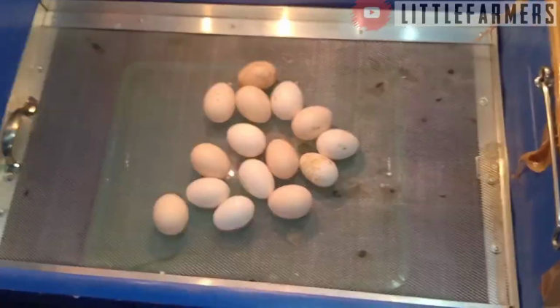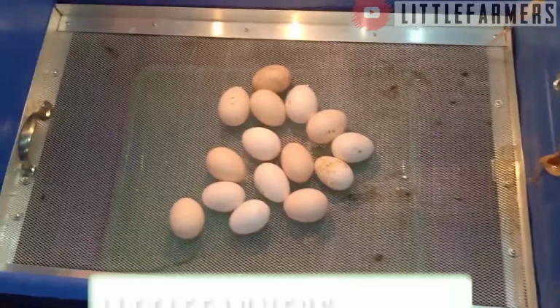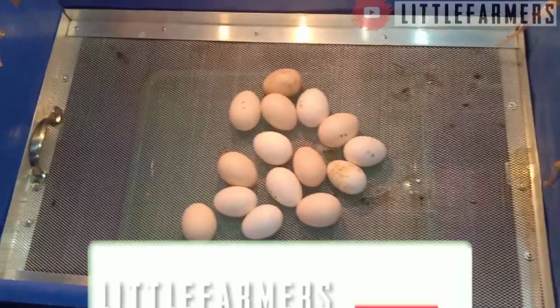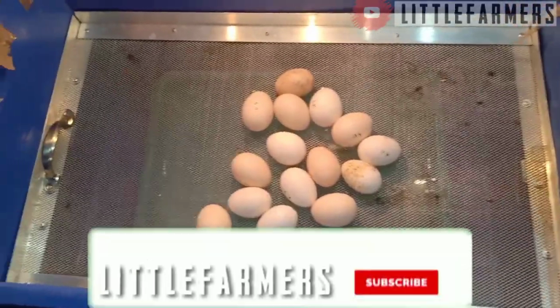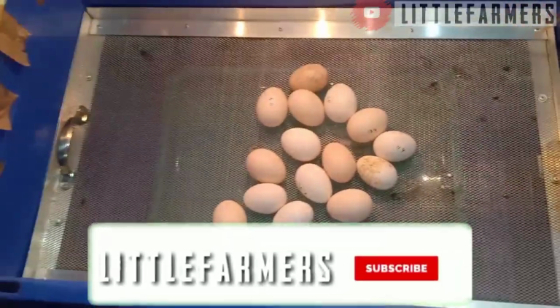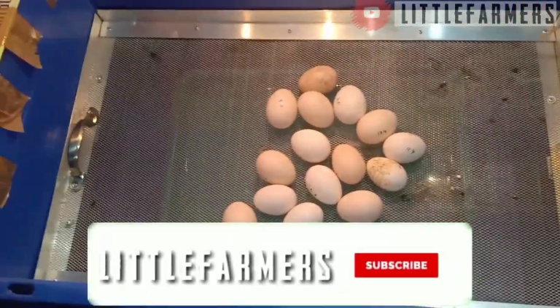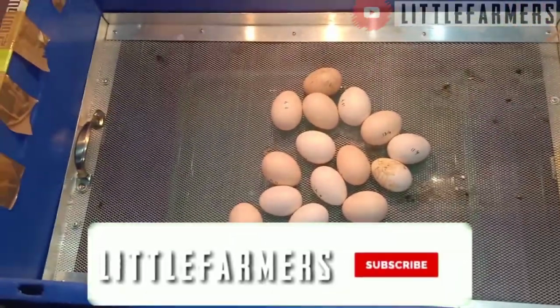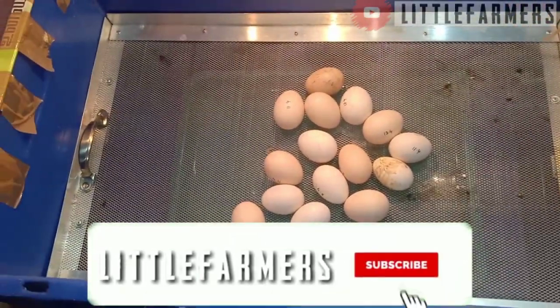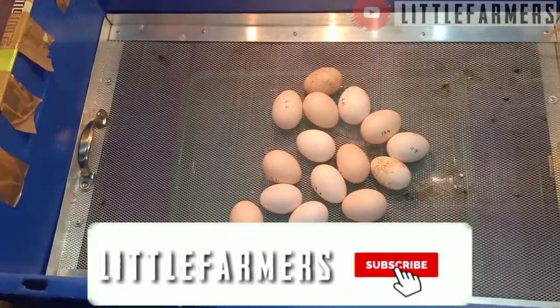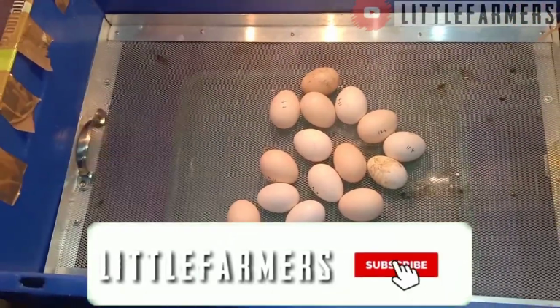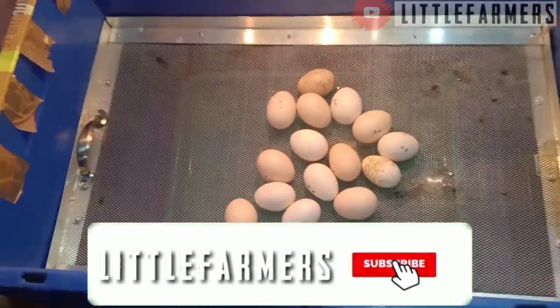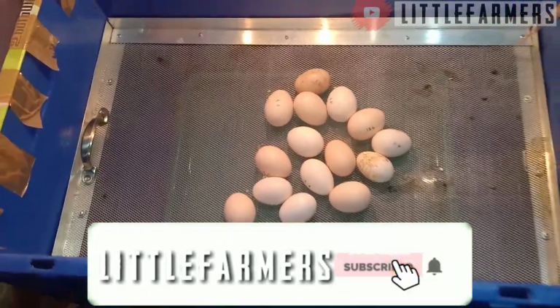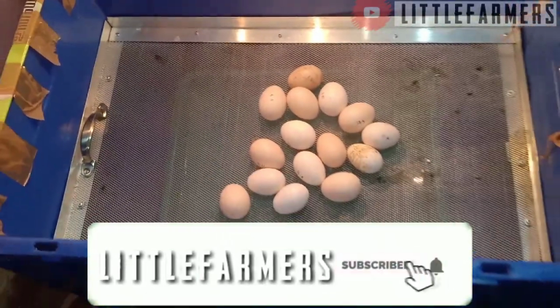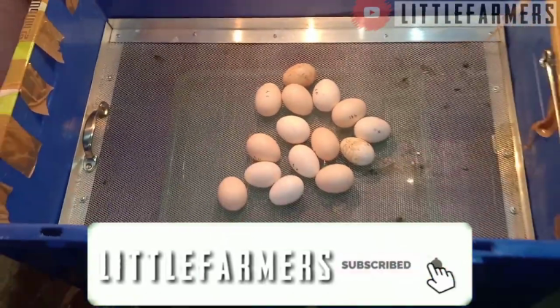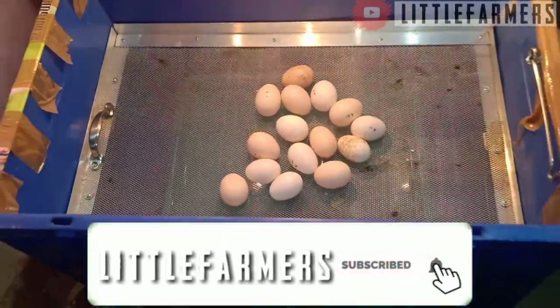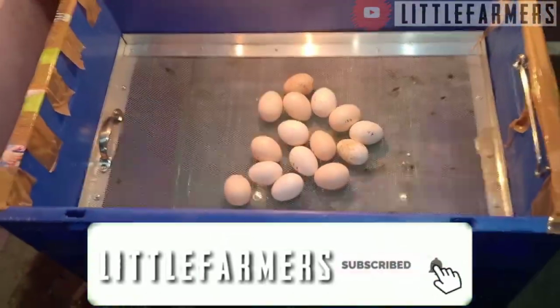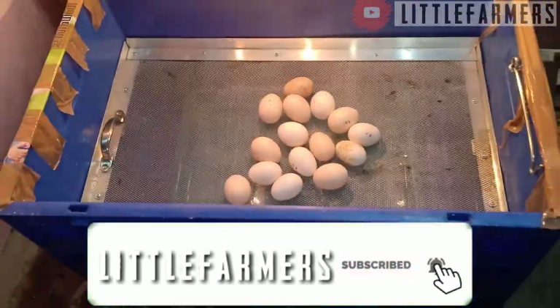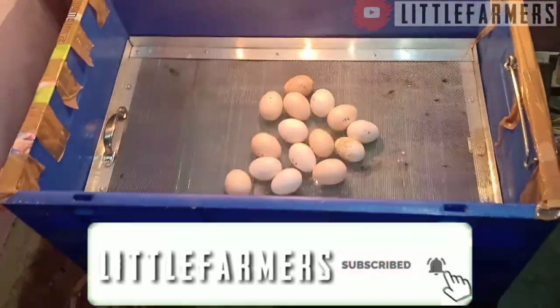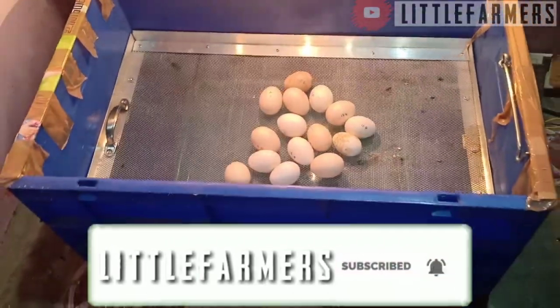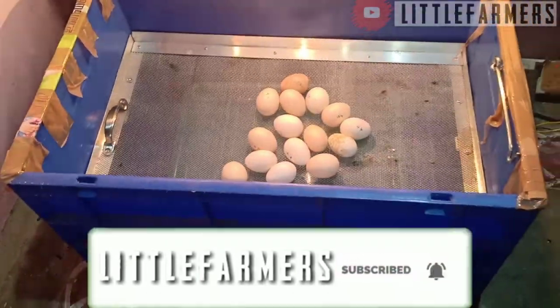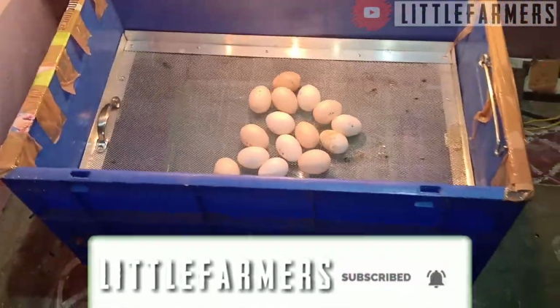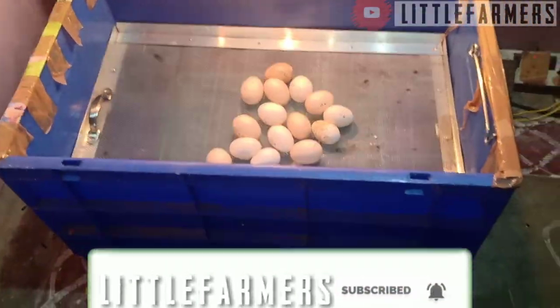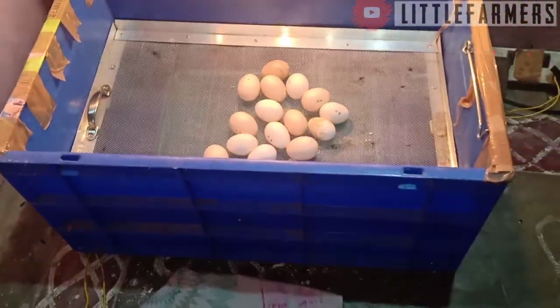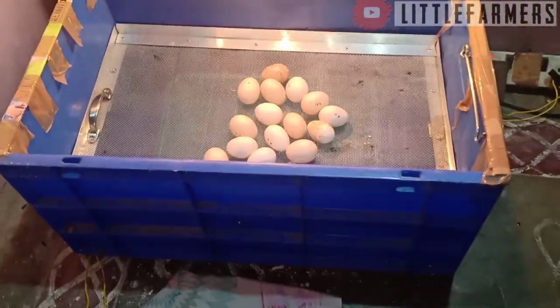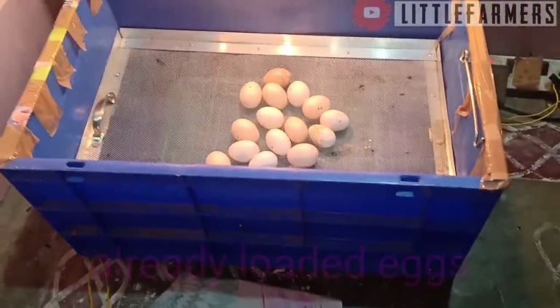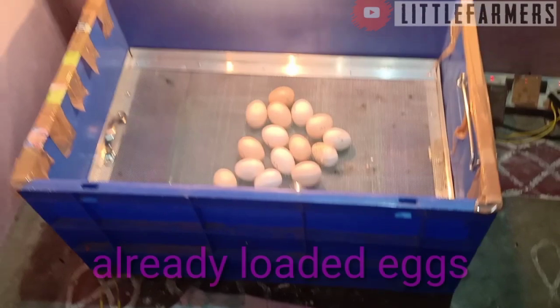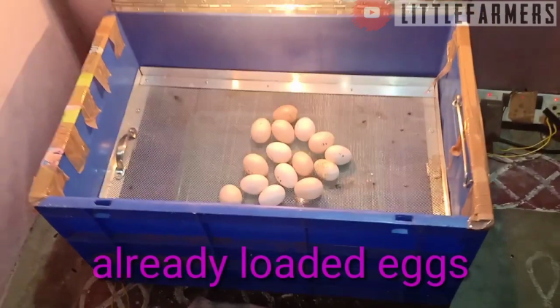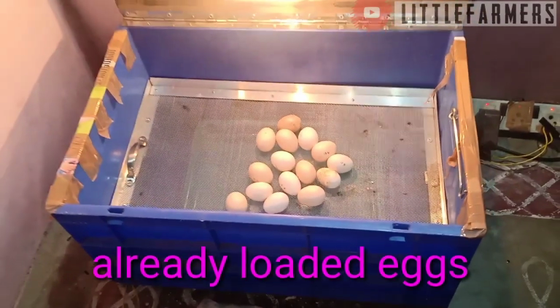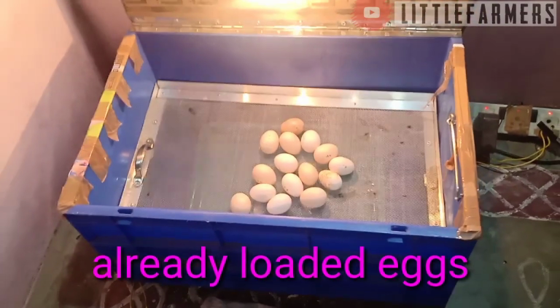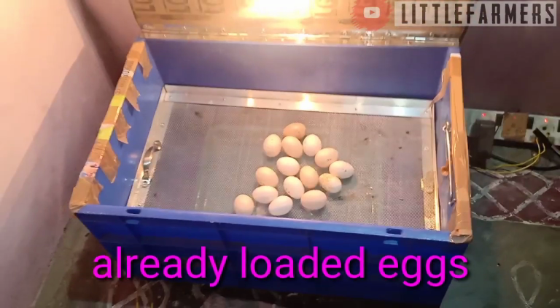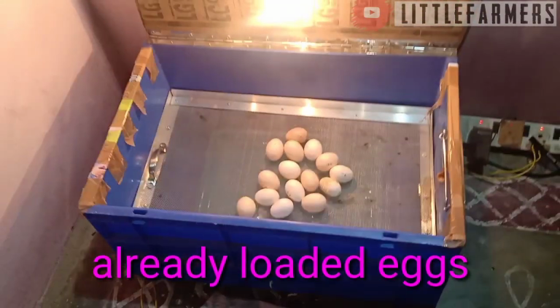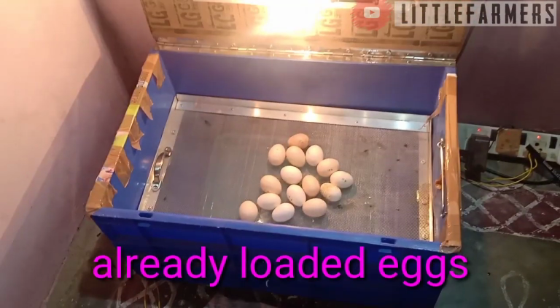If you are interested in my channel, subscribe to the channel and press the bell icon. Let's get started with the incubator.